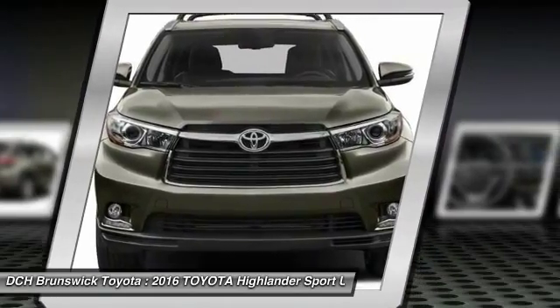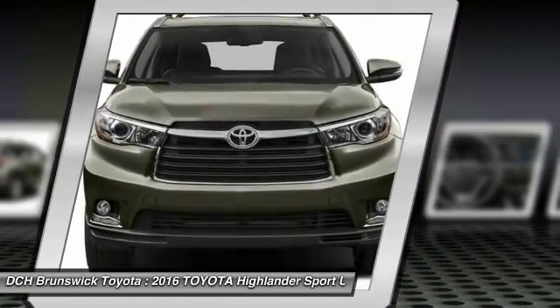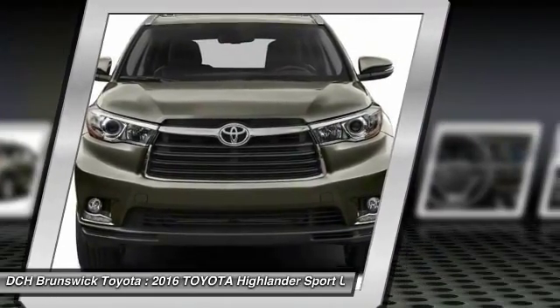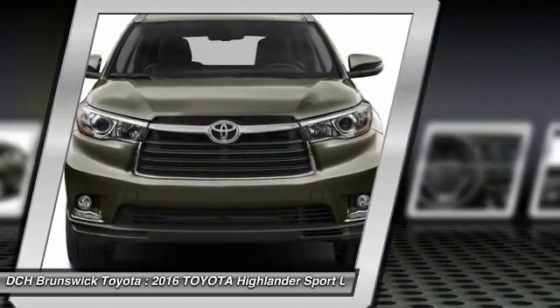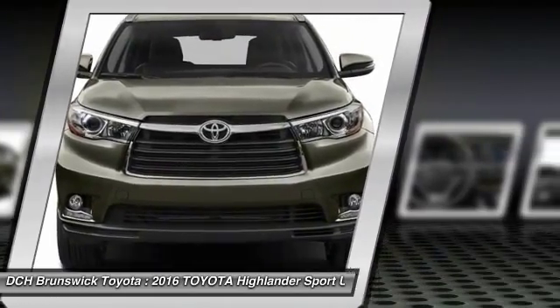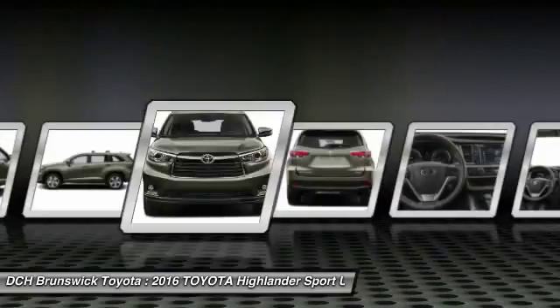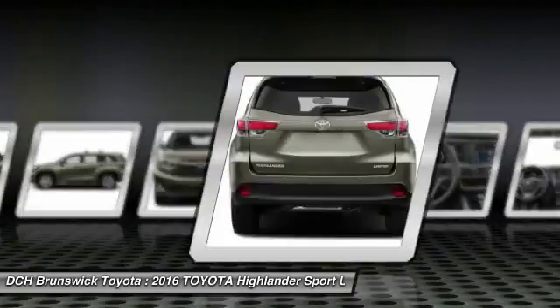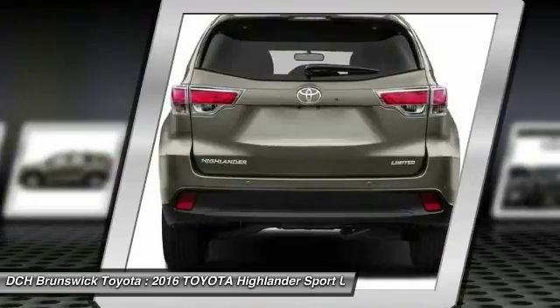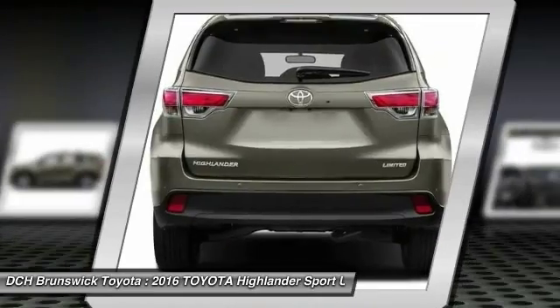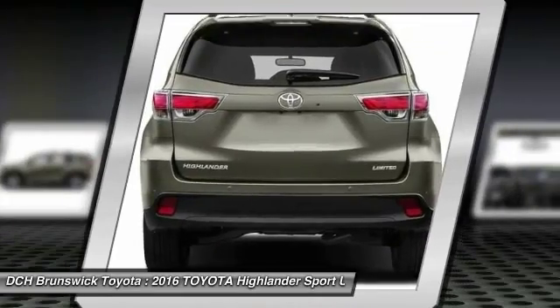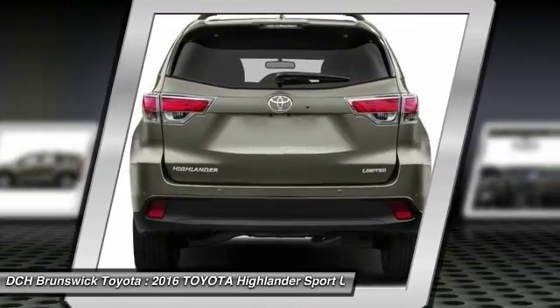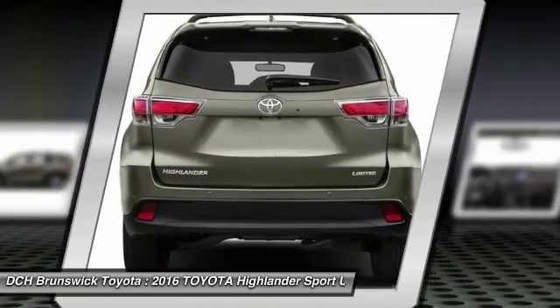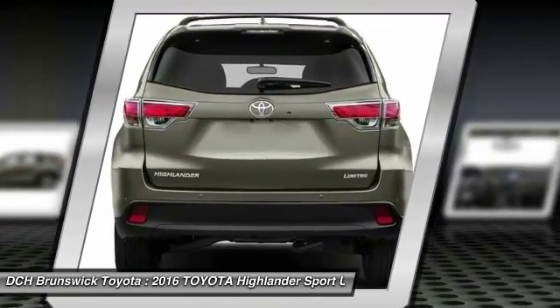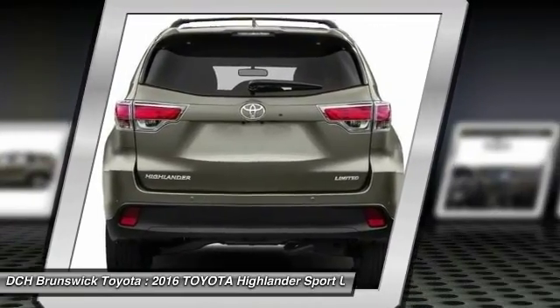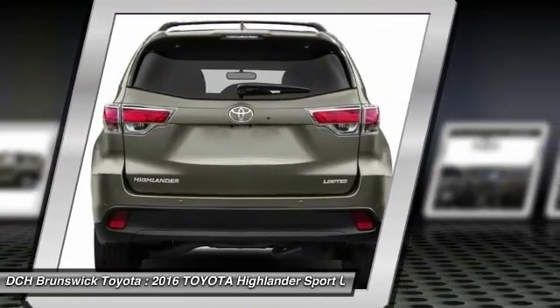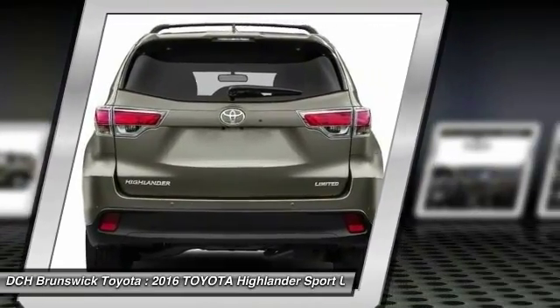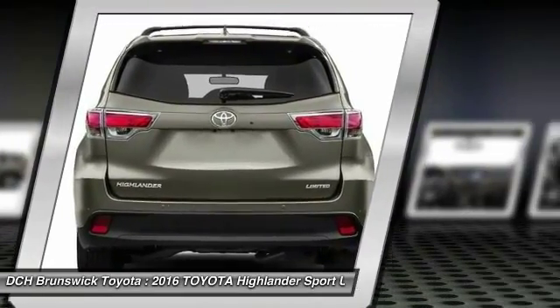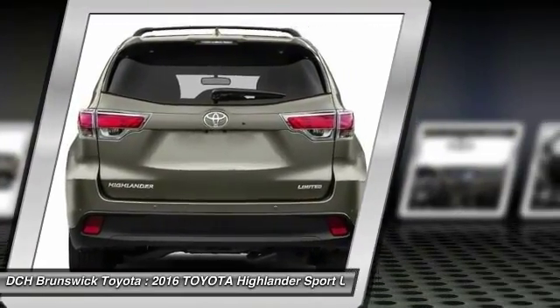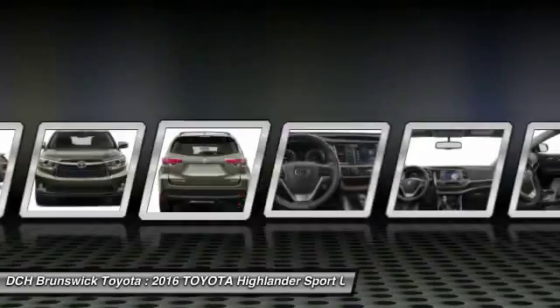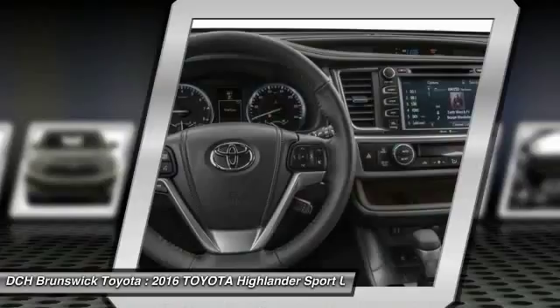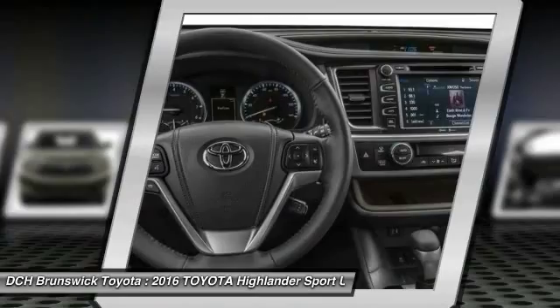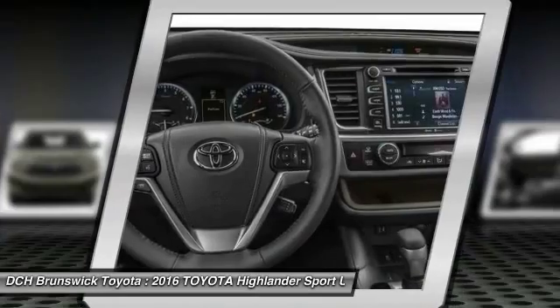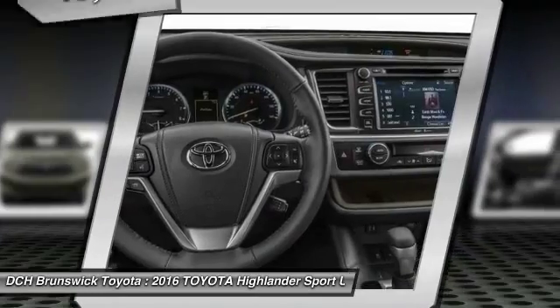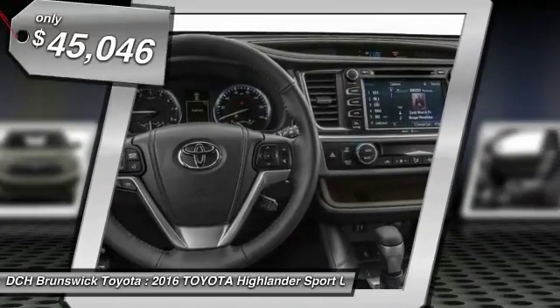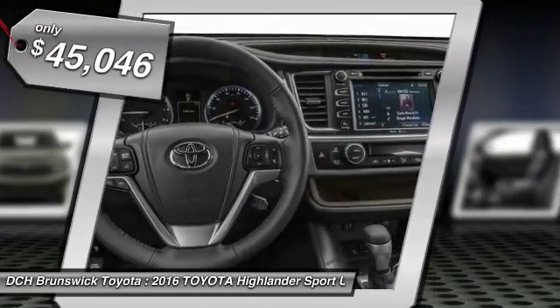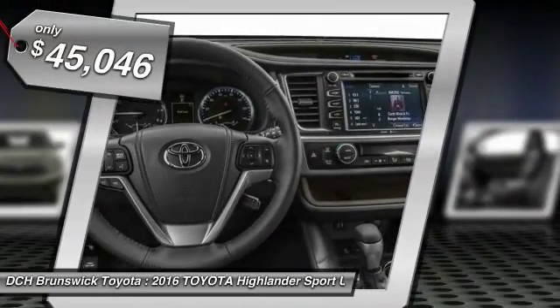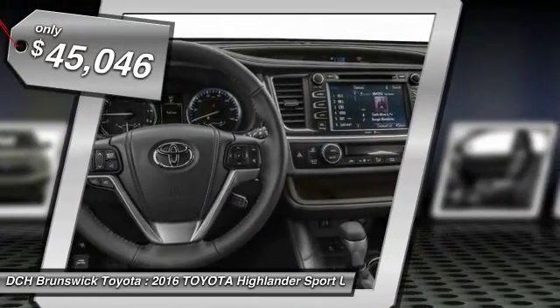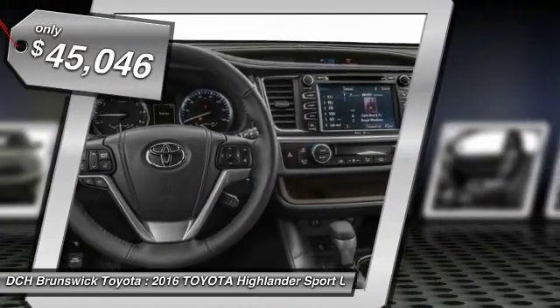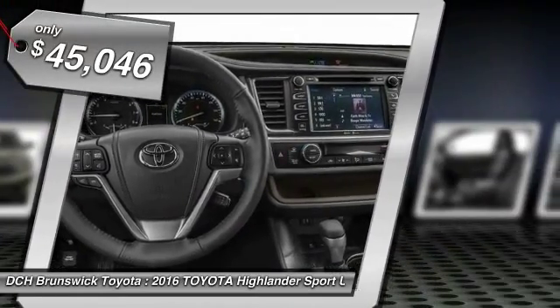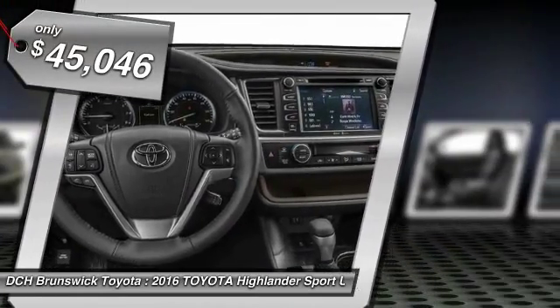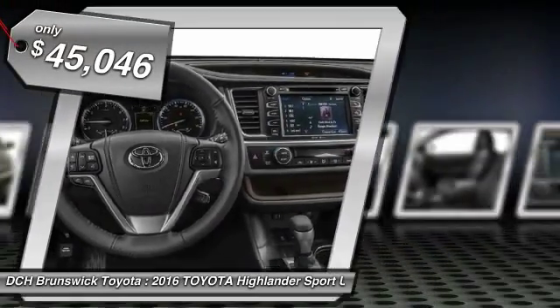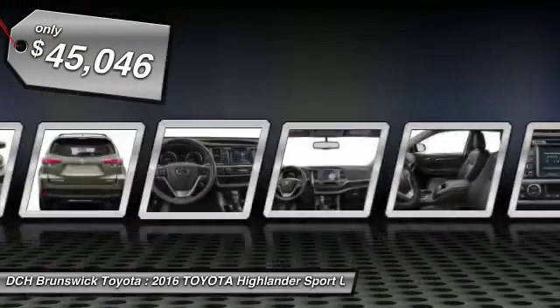A 2010 top safety pick, the Highlander is where substance meets style and is priced below $50,000.